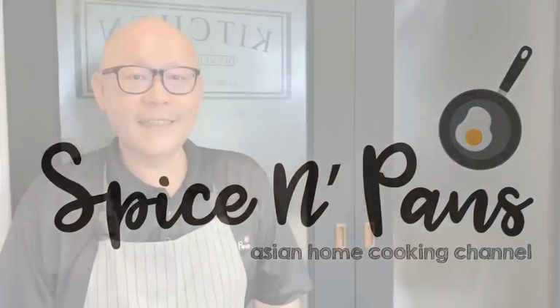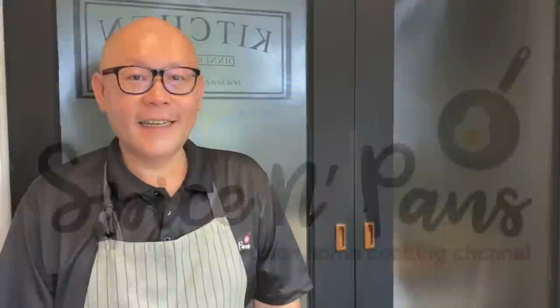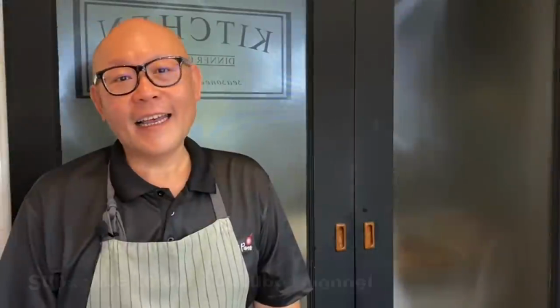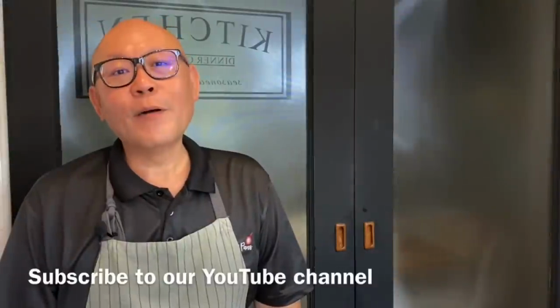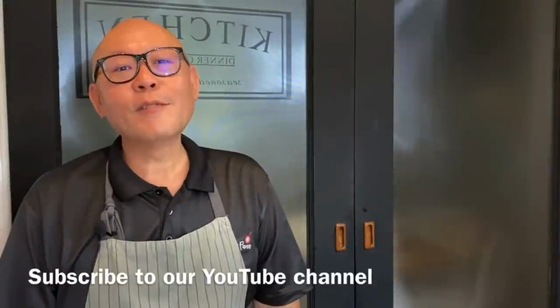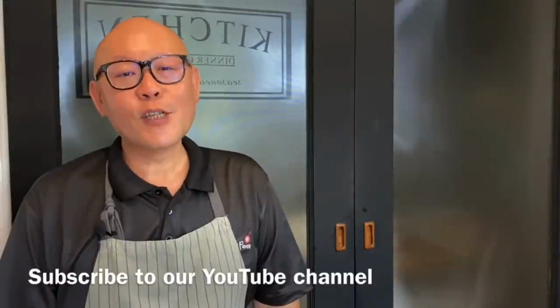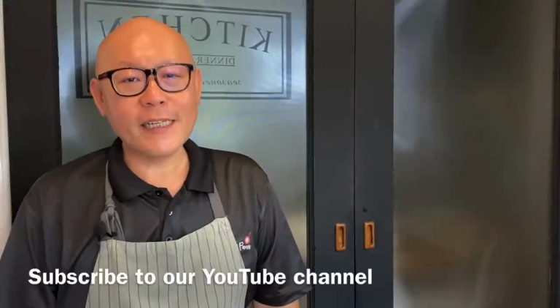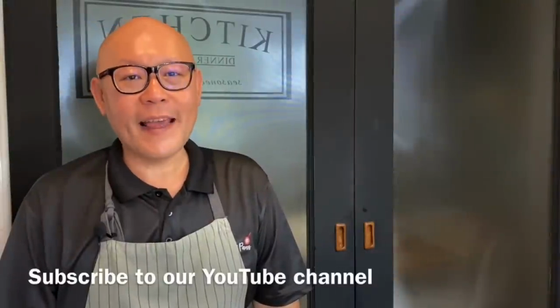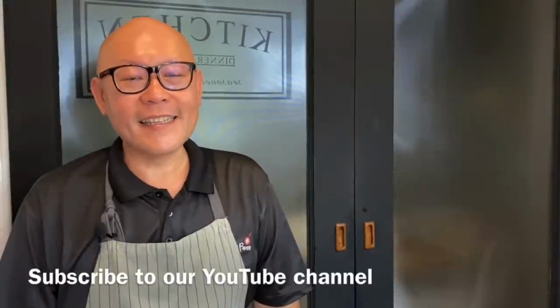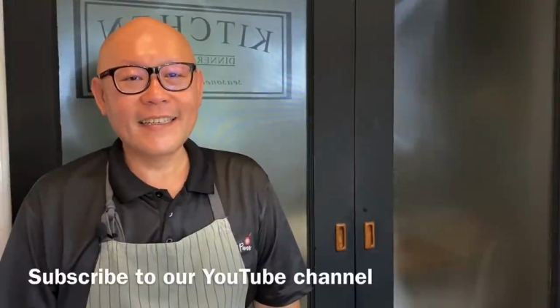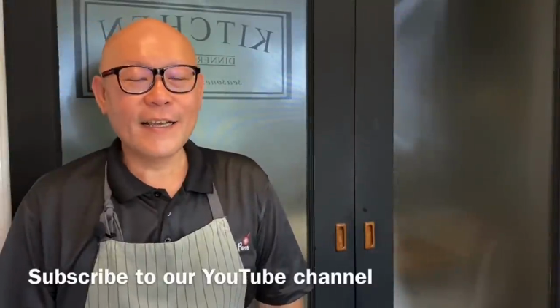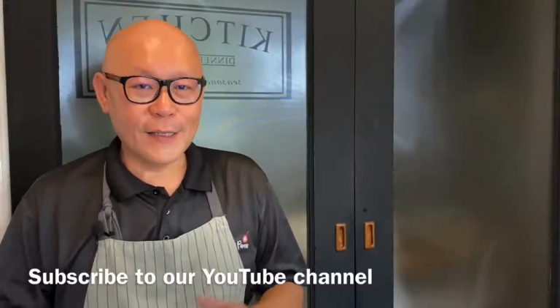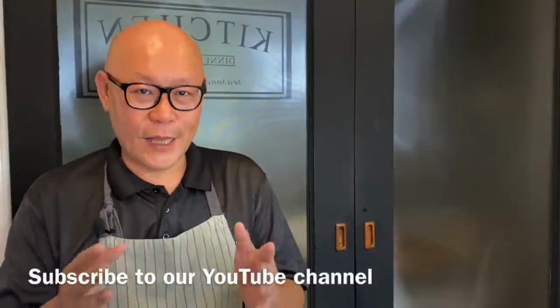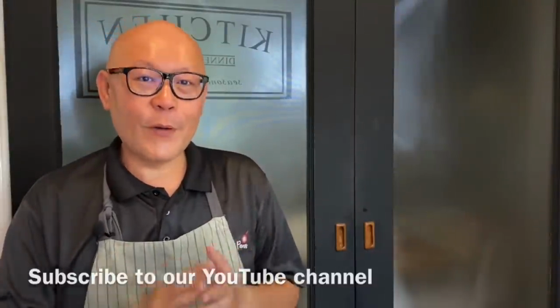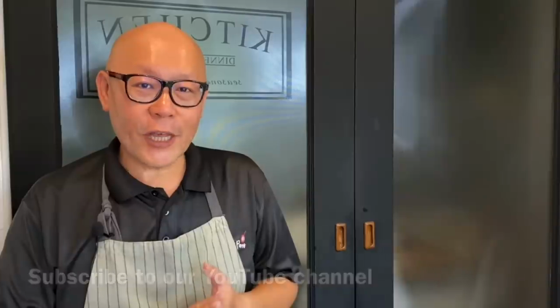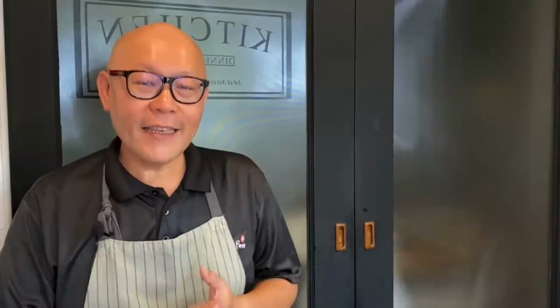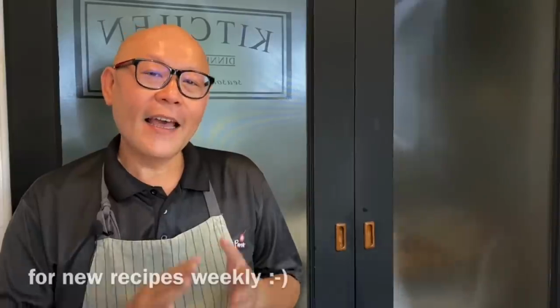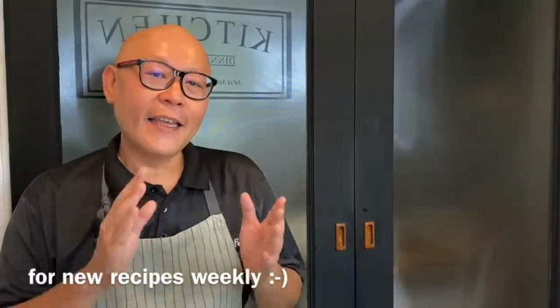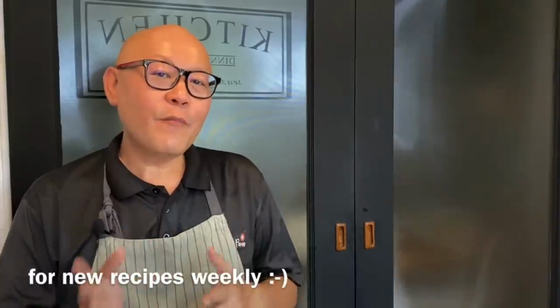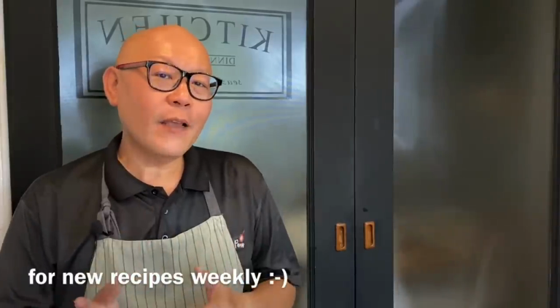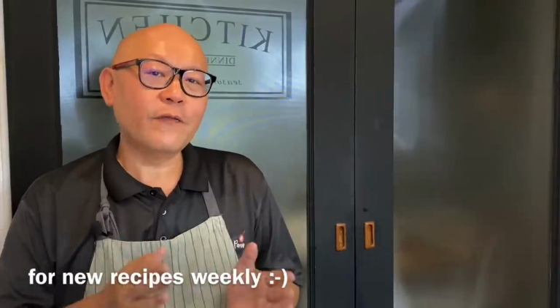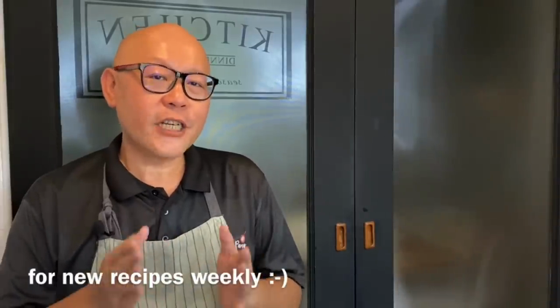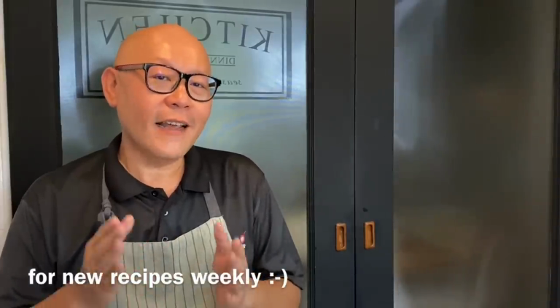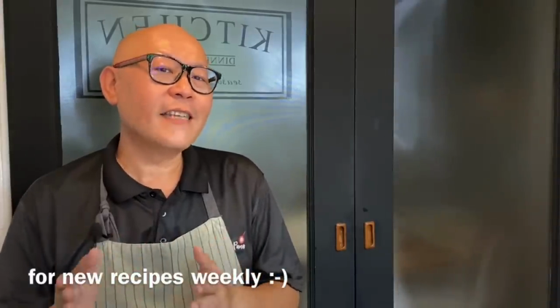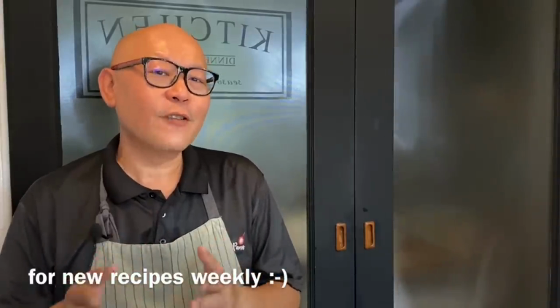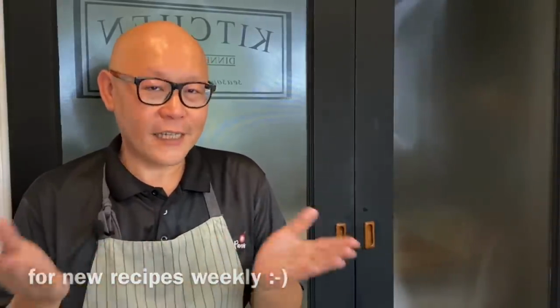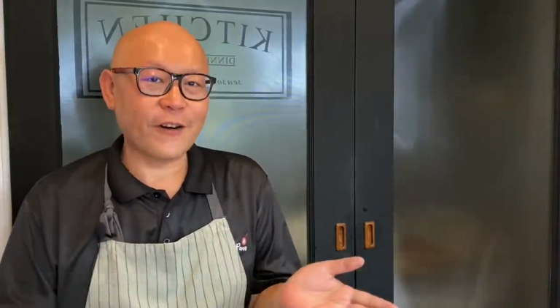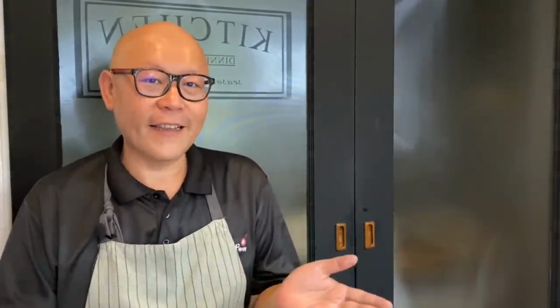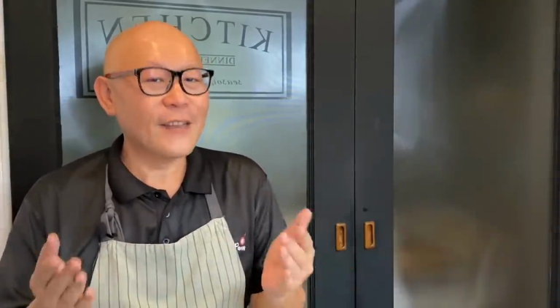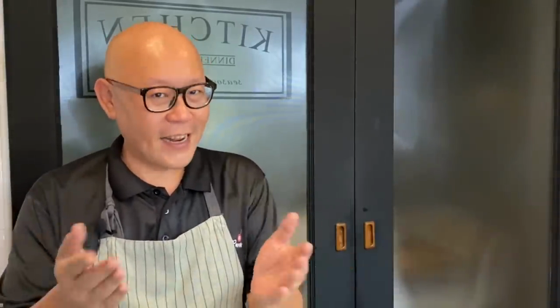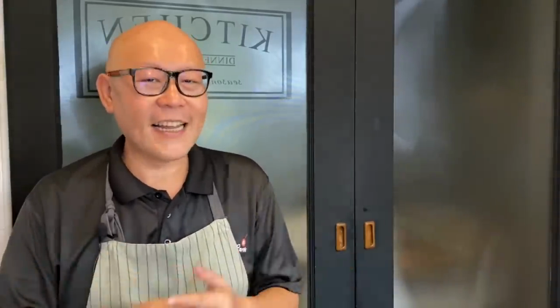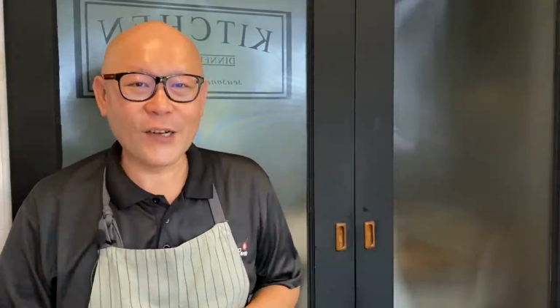Hi and welcome to Spice and Pans. Today we will be cooking yam ring with chicken and seafood stir-fry. So let's start cooking.